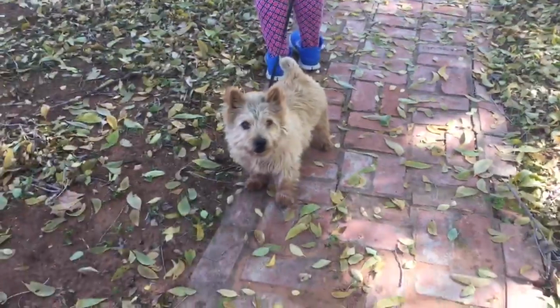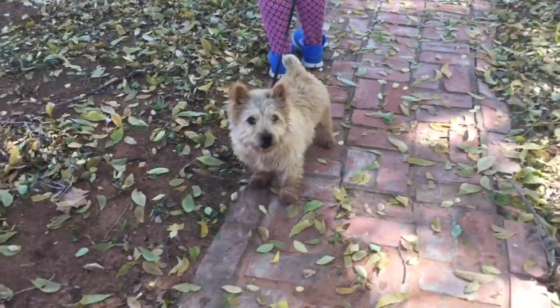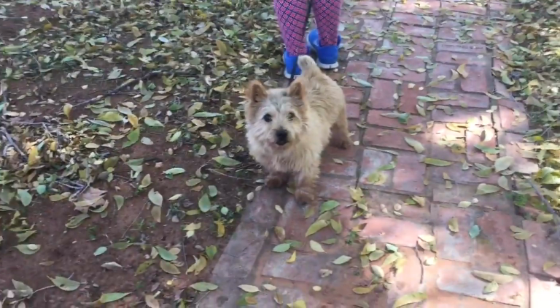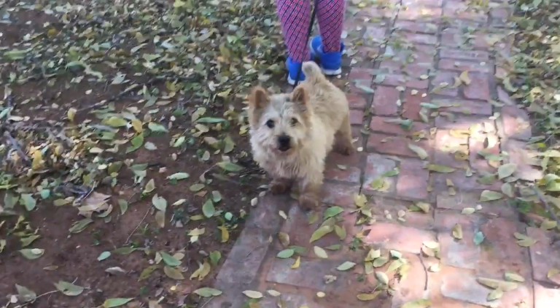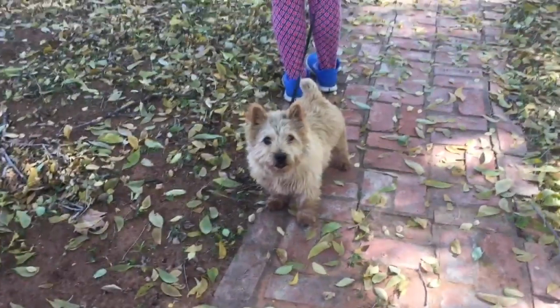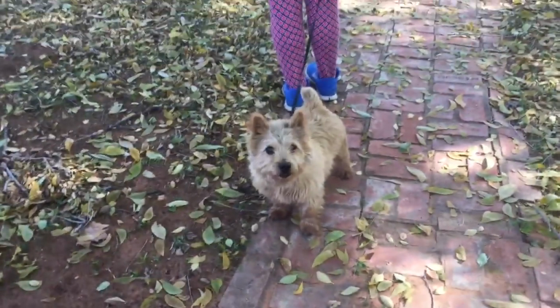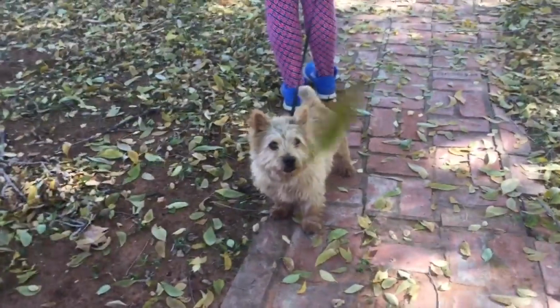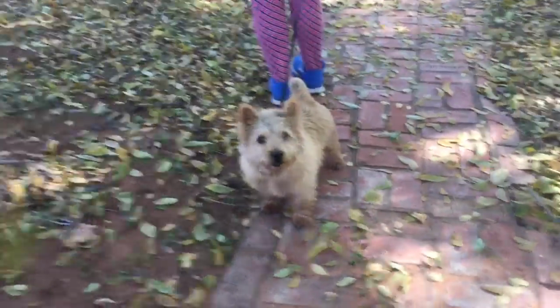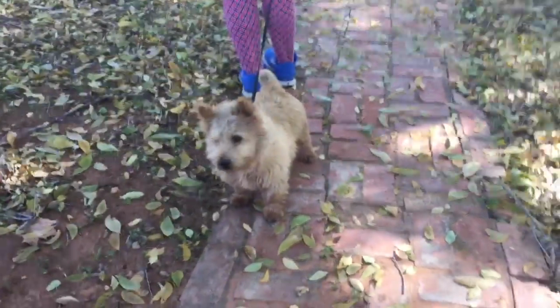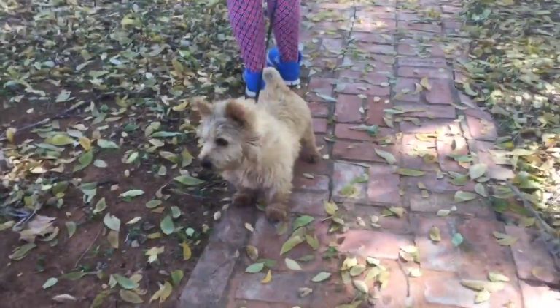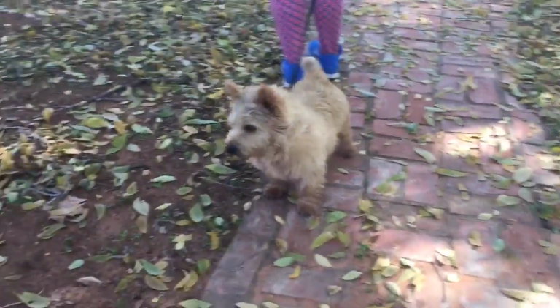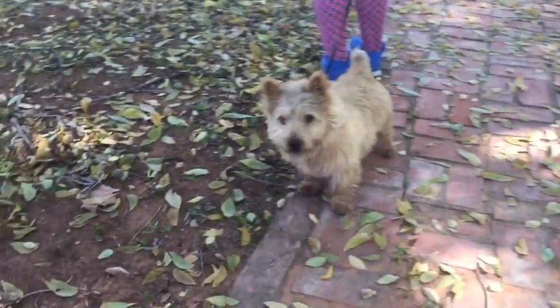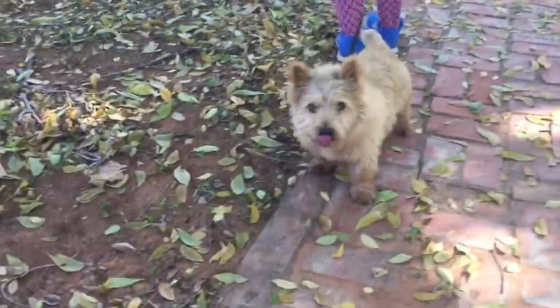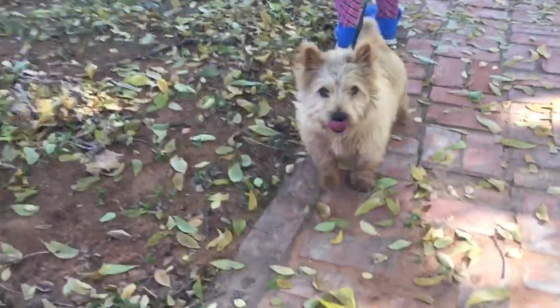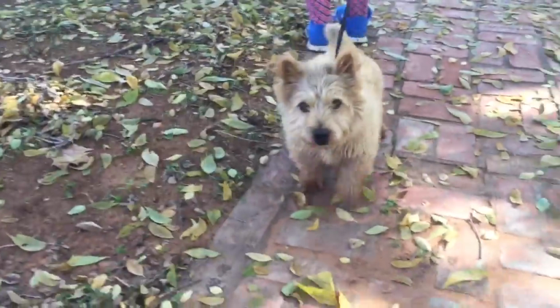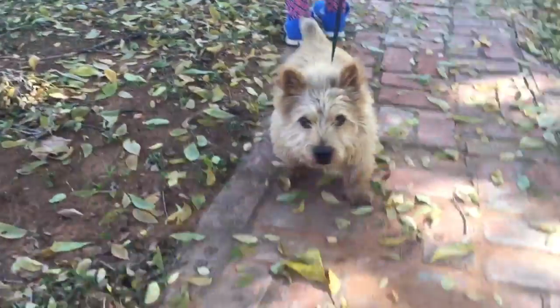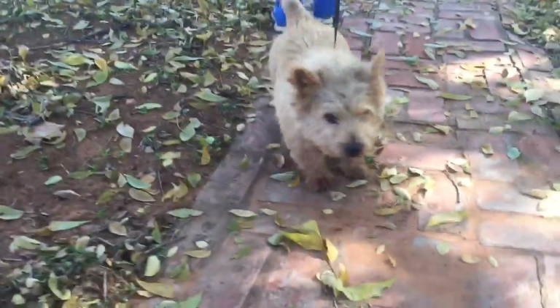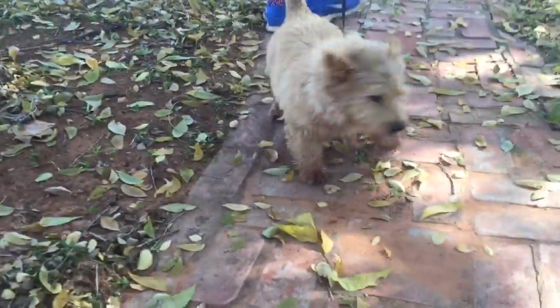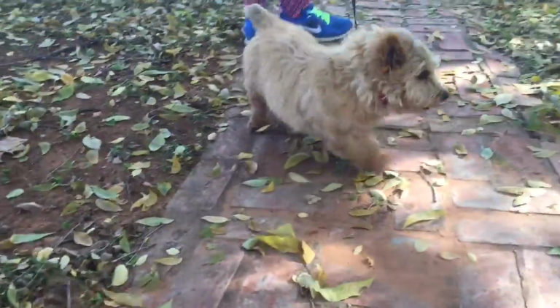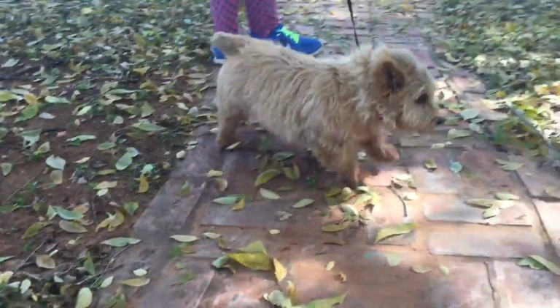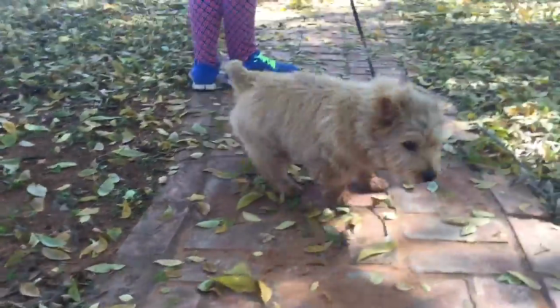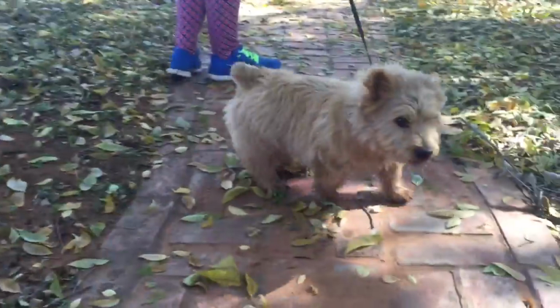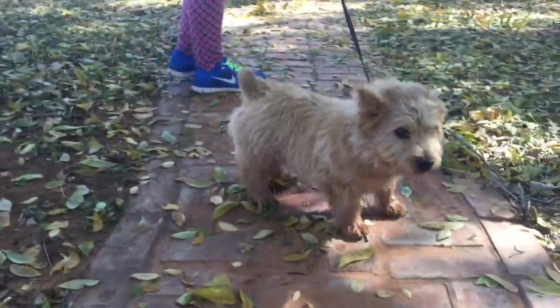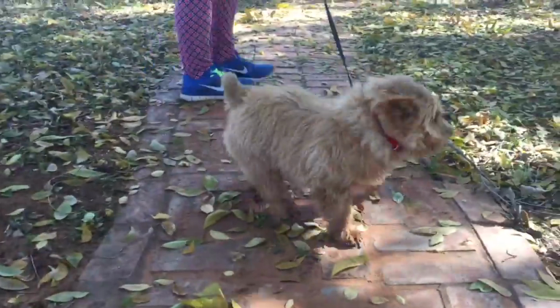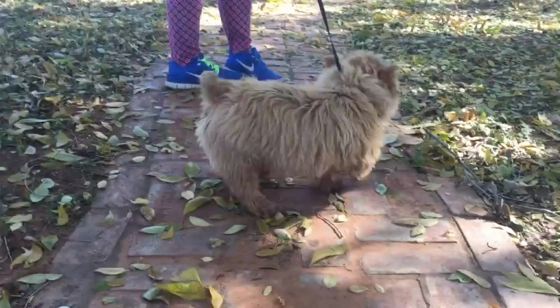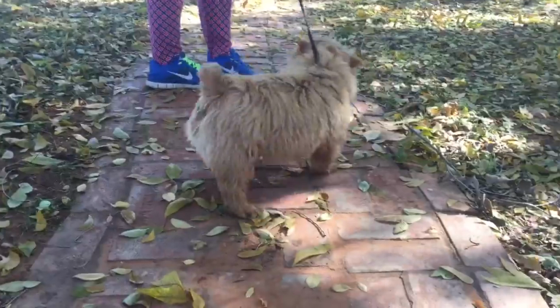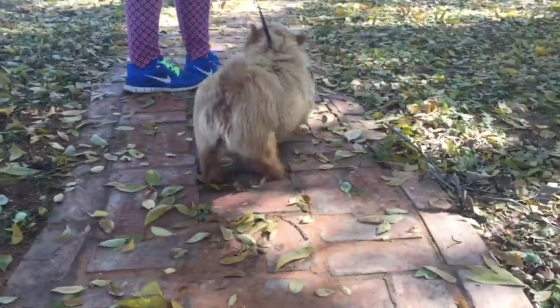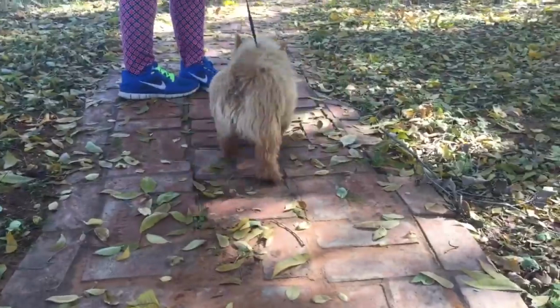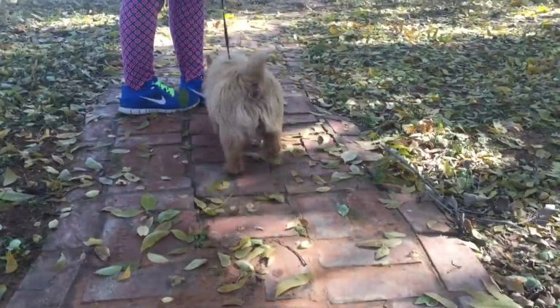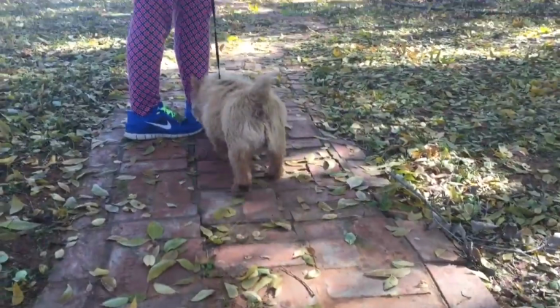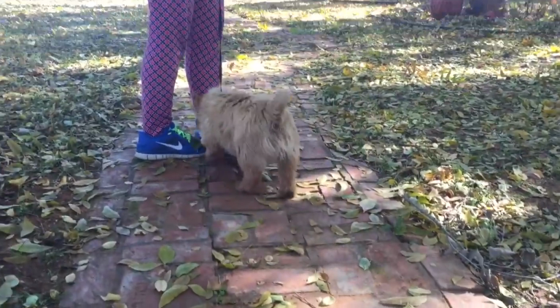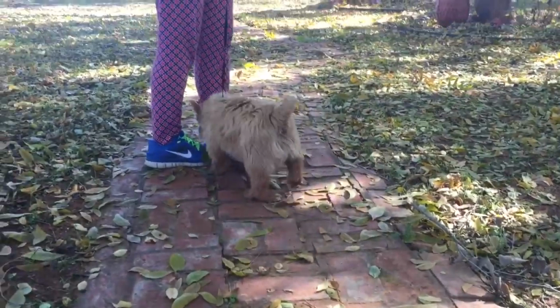Hey Chi. This is Chi. He is a champion. He's AKC, of course.